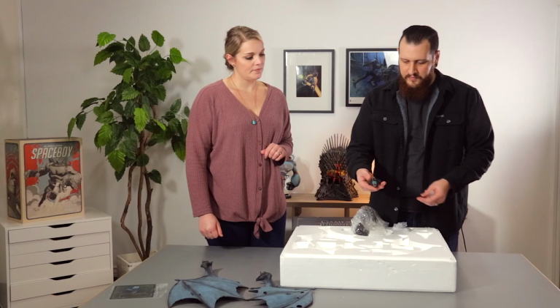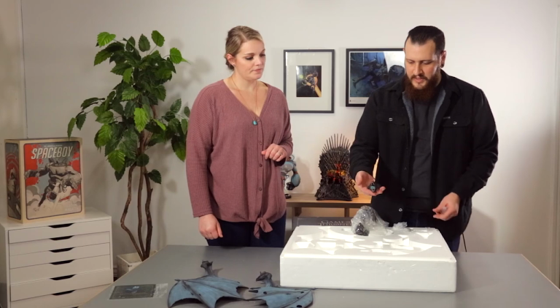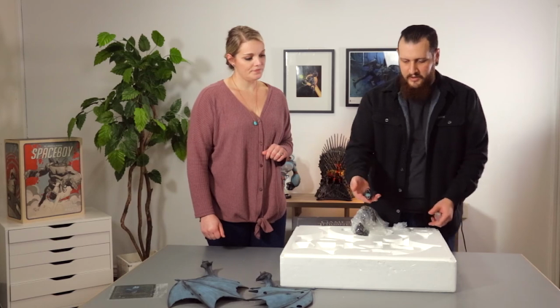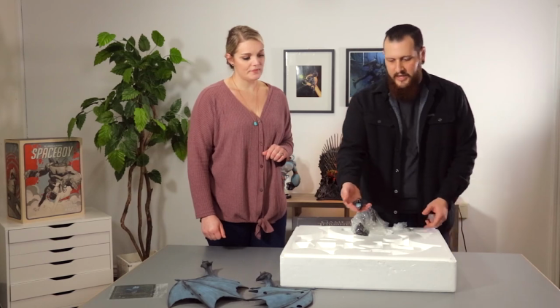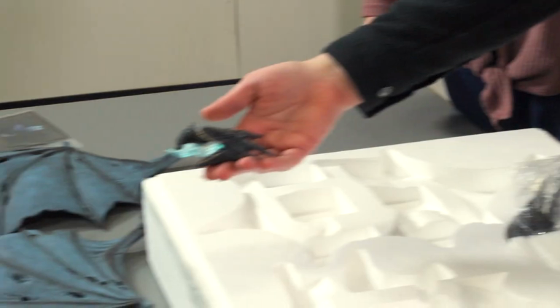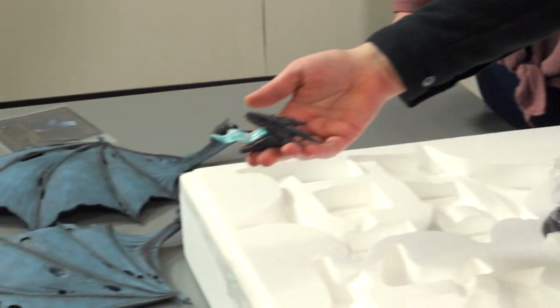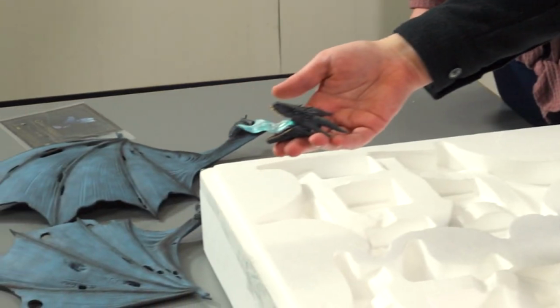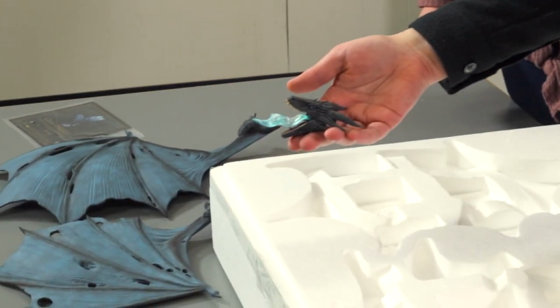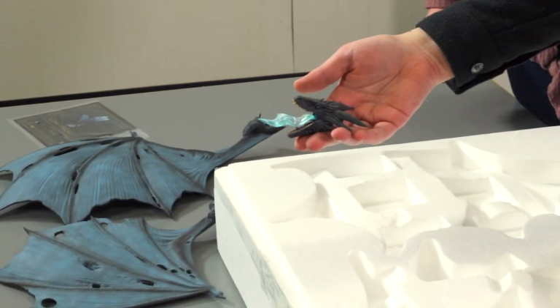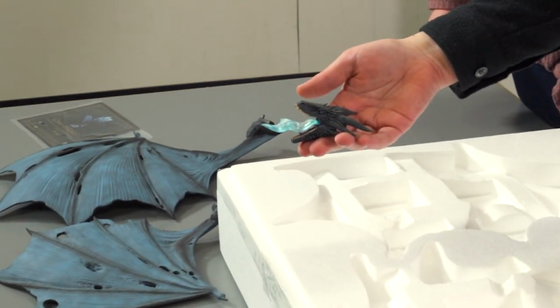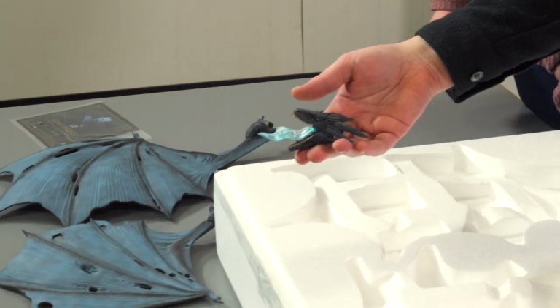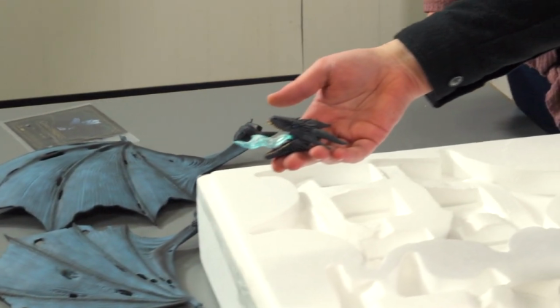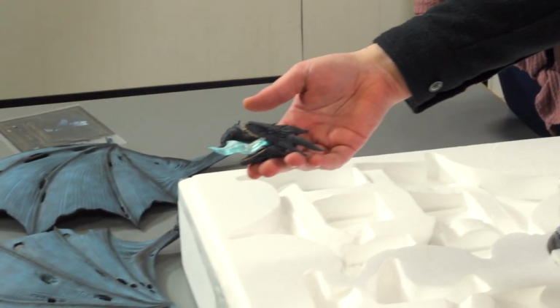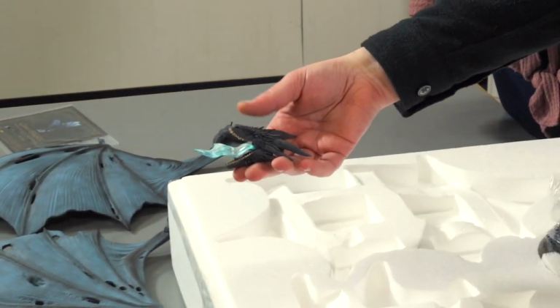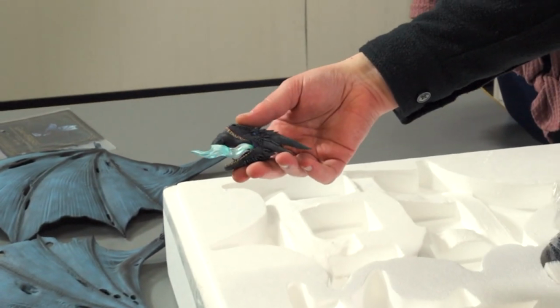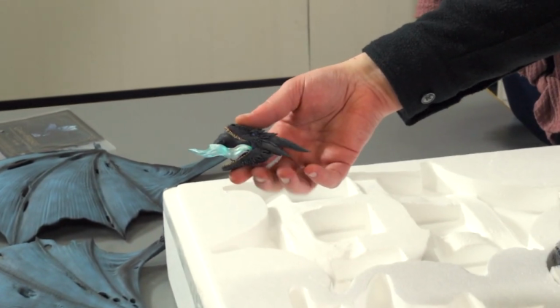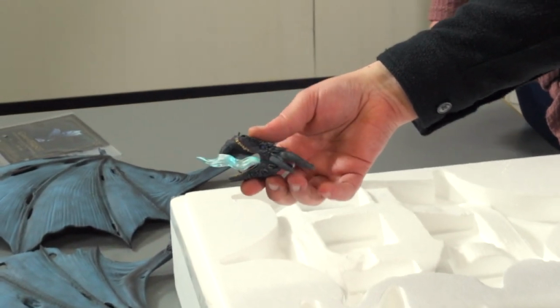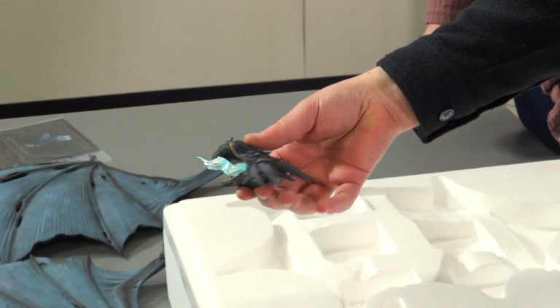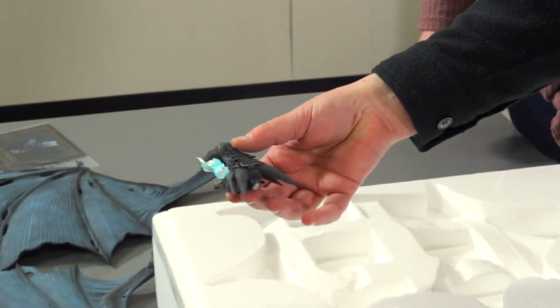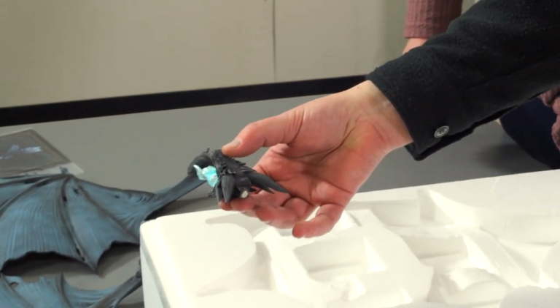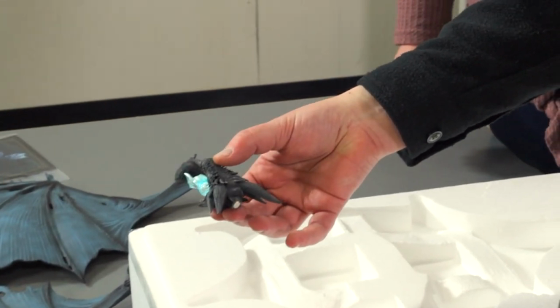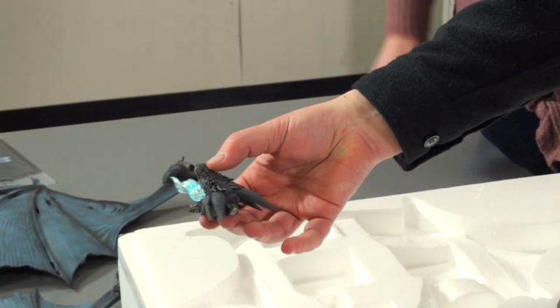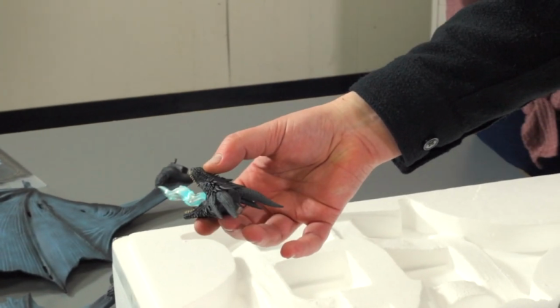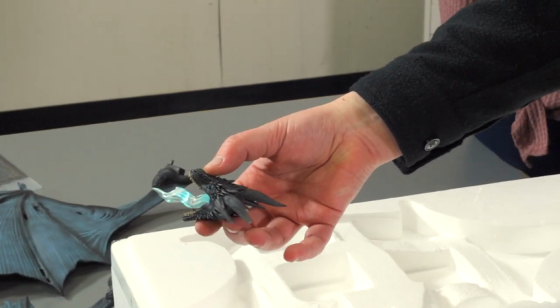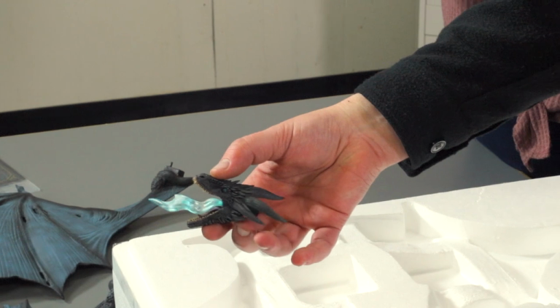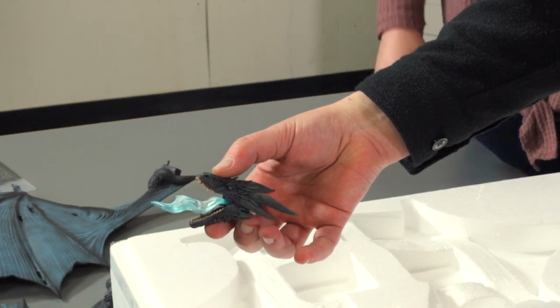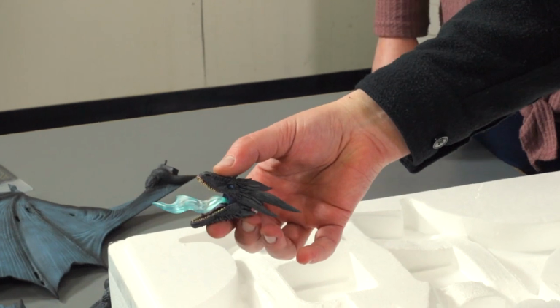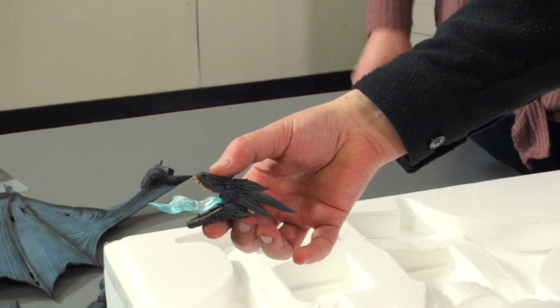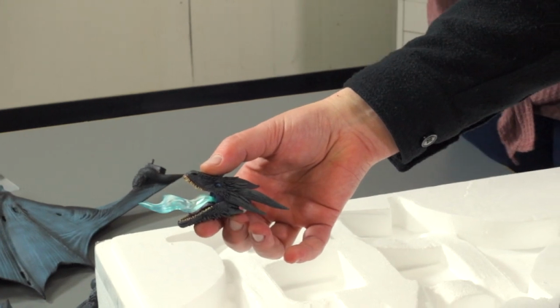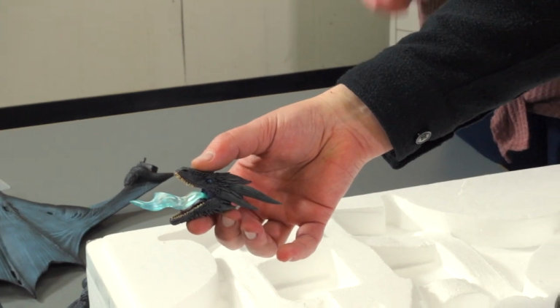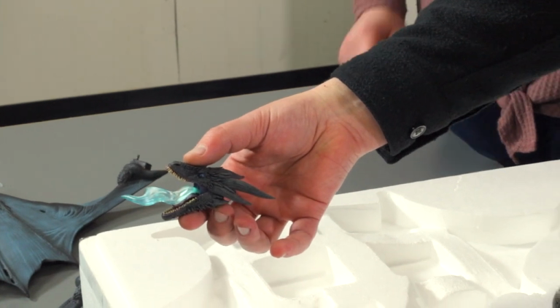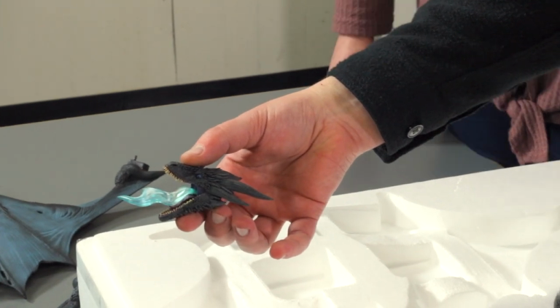And here we have the dragon head and the nice blue flame piece. That is not removable, so I wouldn't try to pull that out.